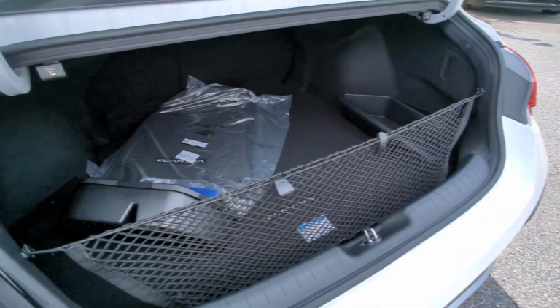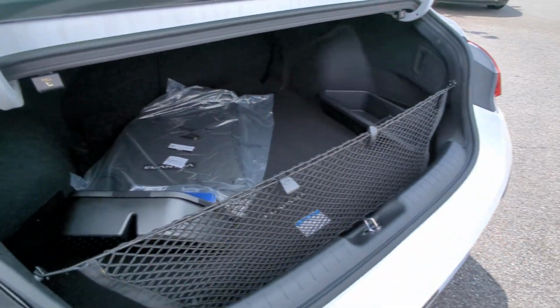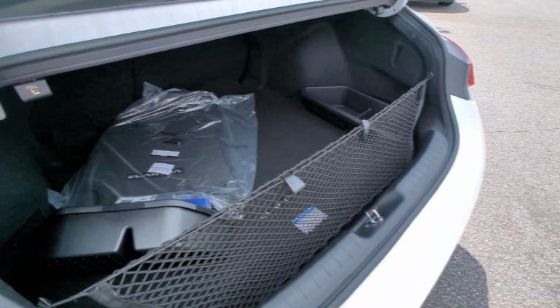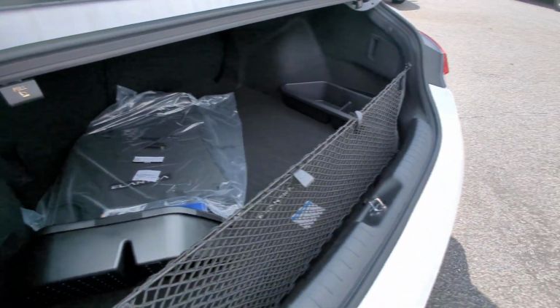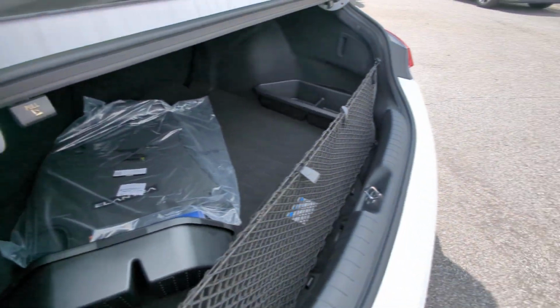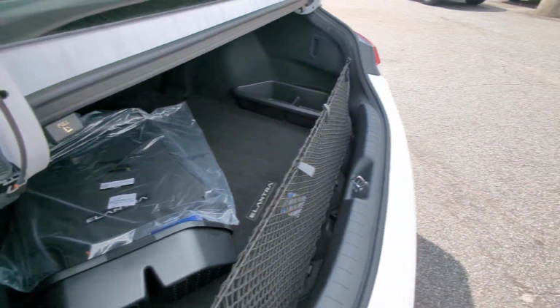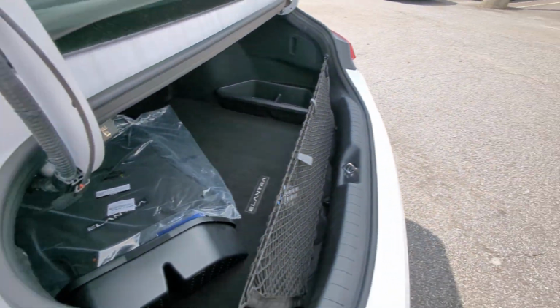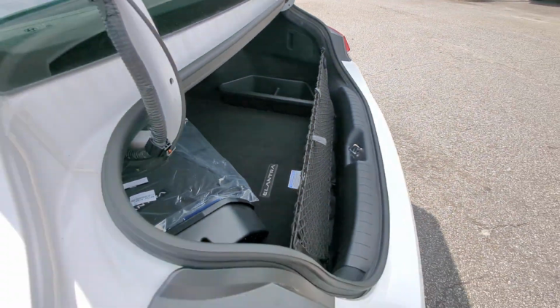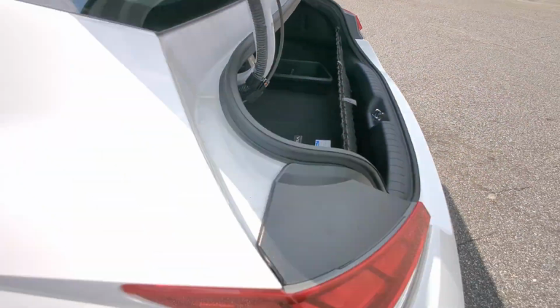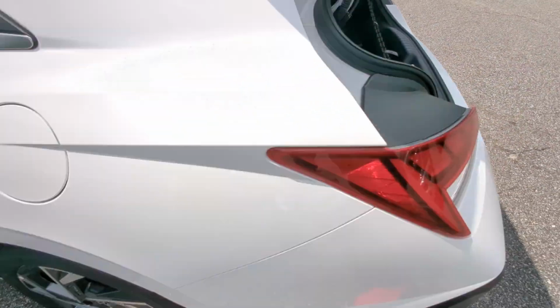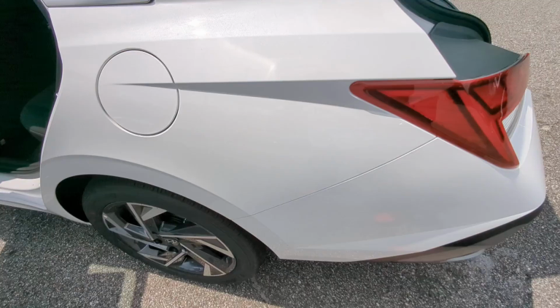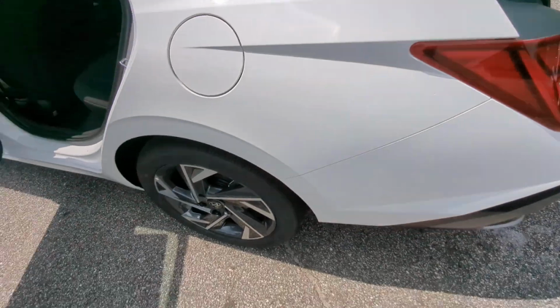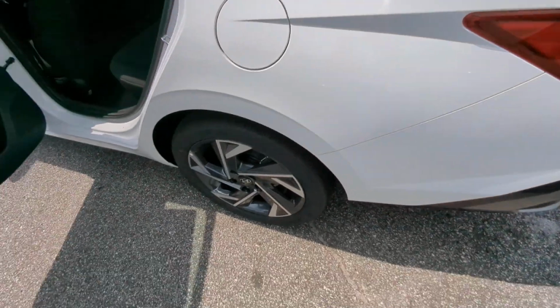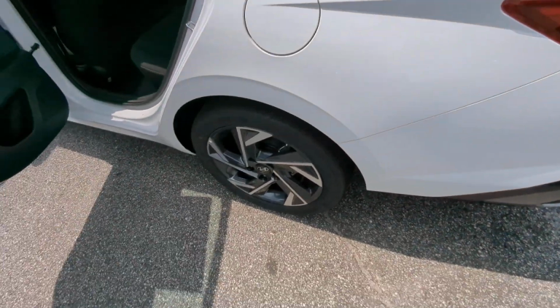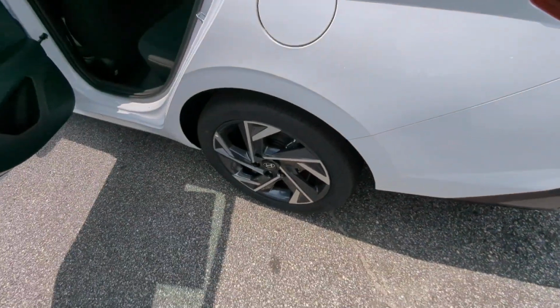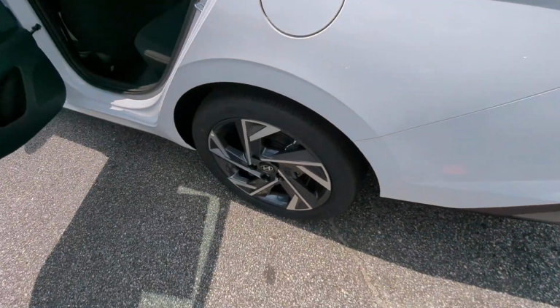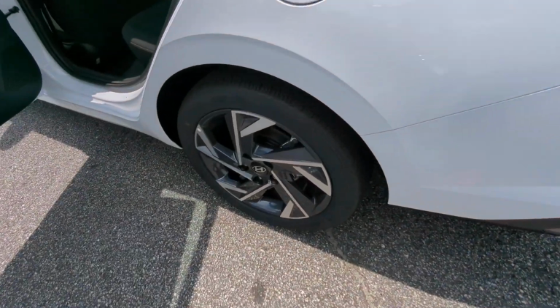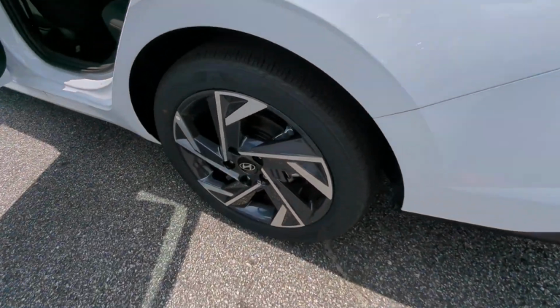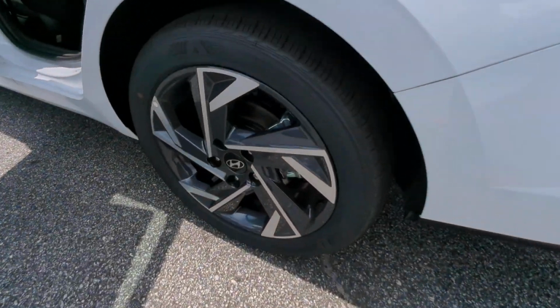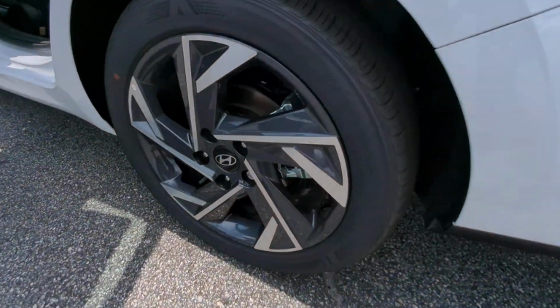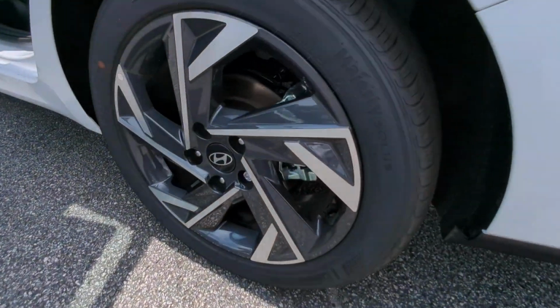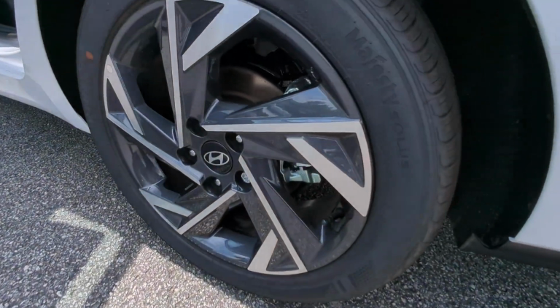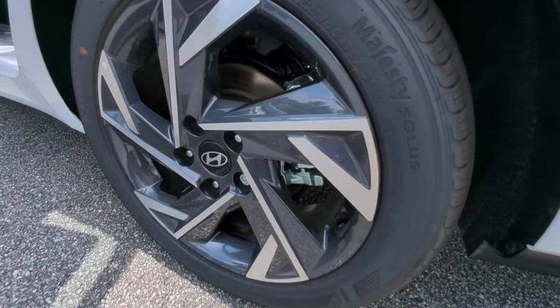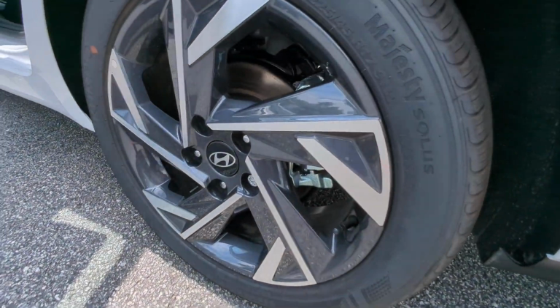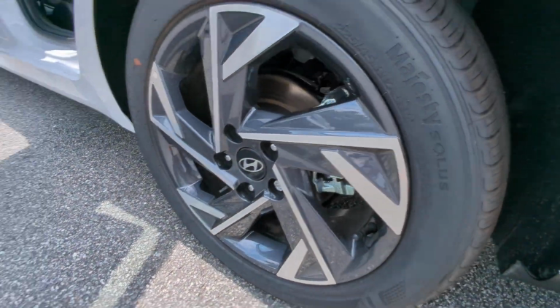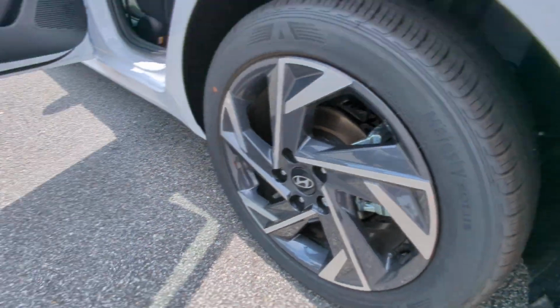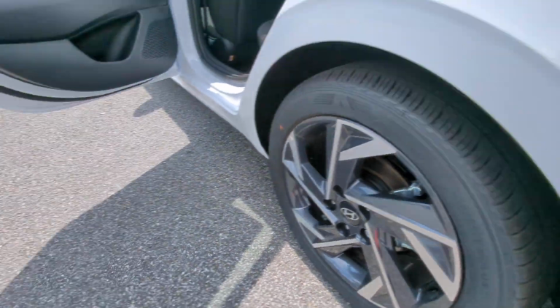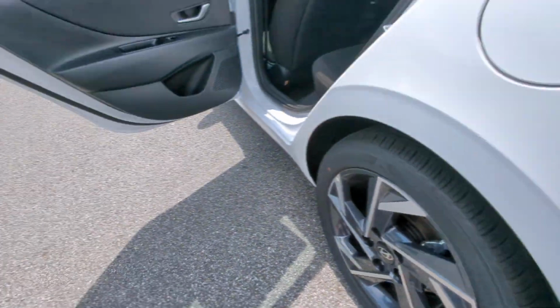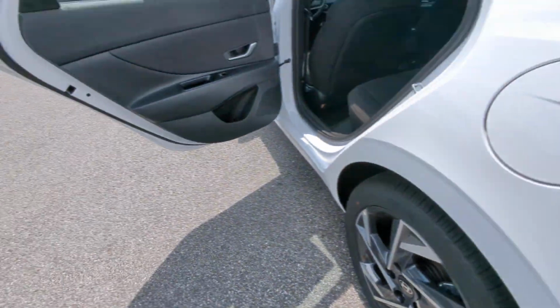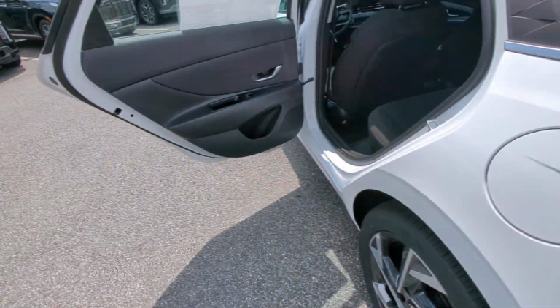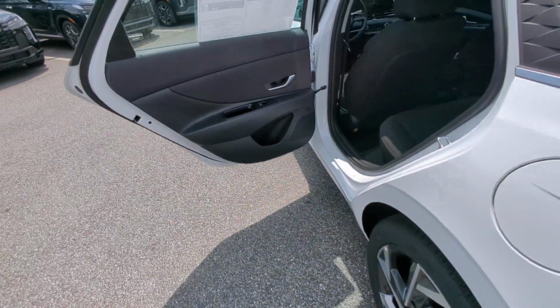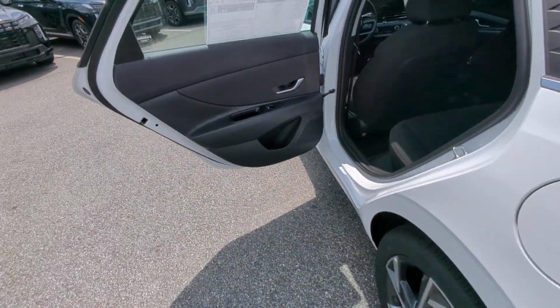Satellite radio, backup camera, heated mirrors, steering wheel audio controls.